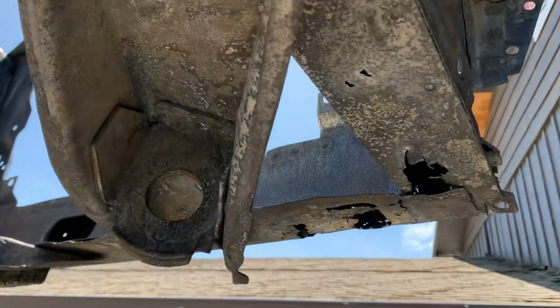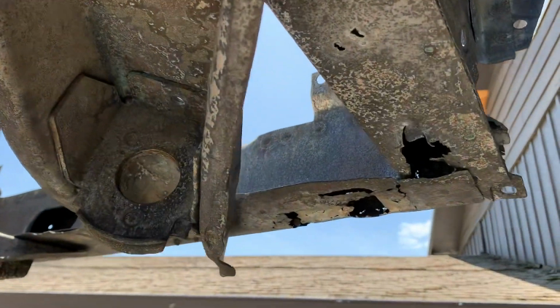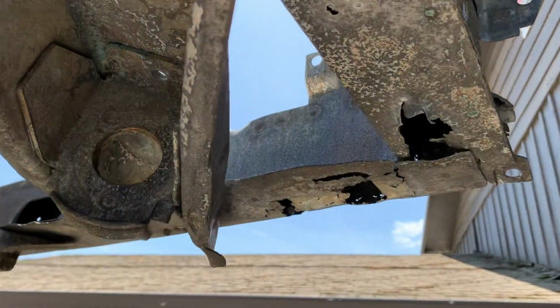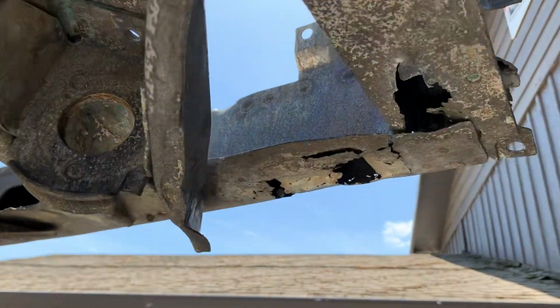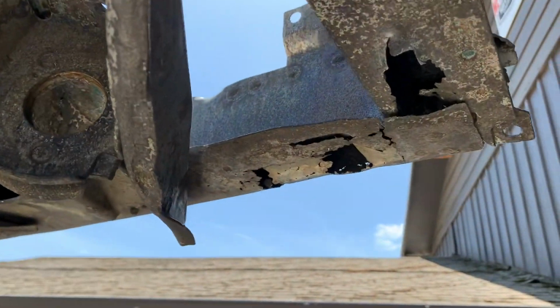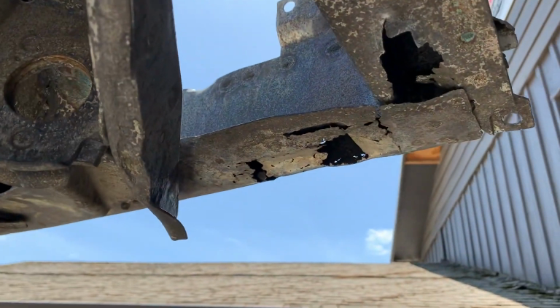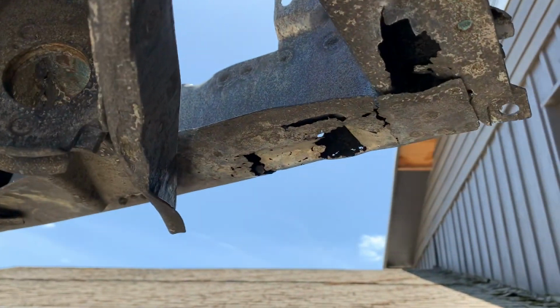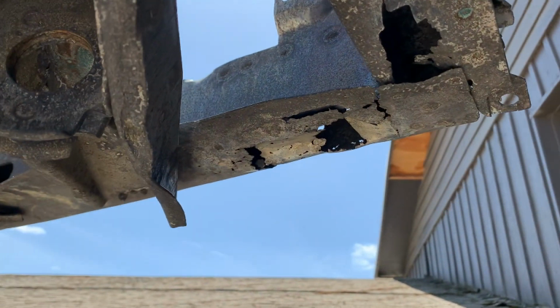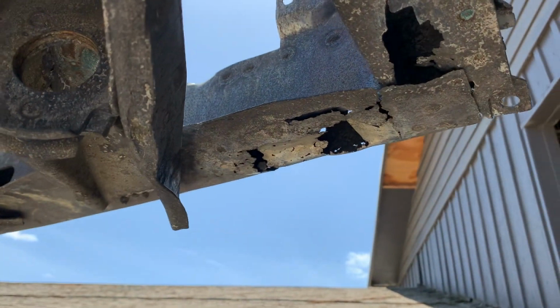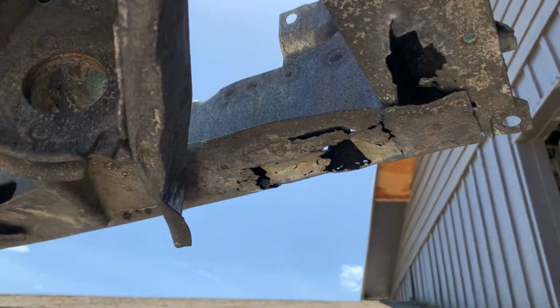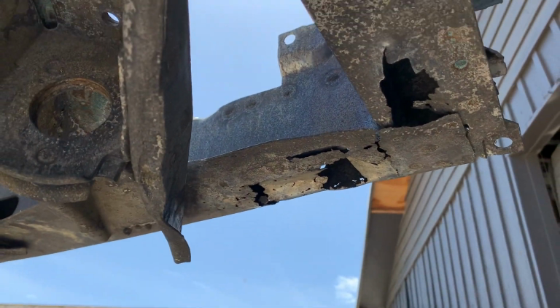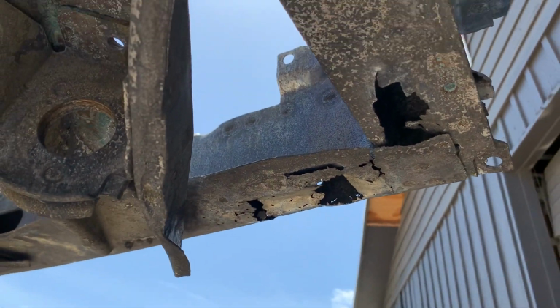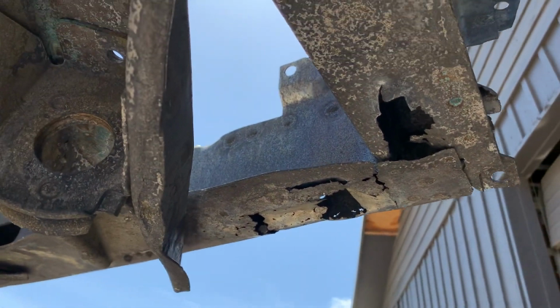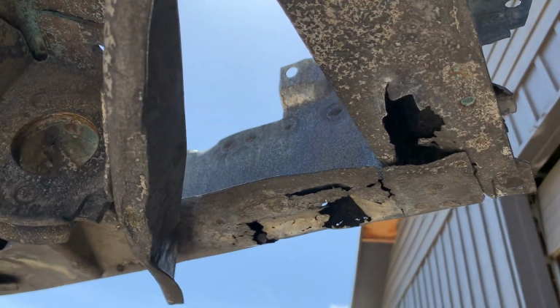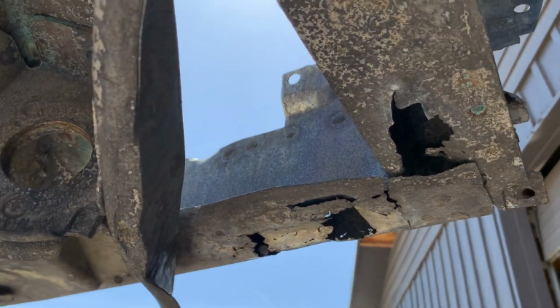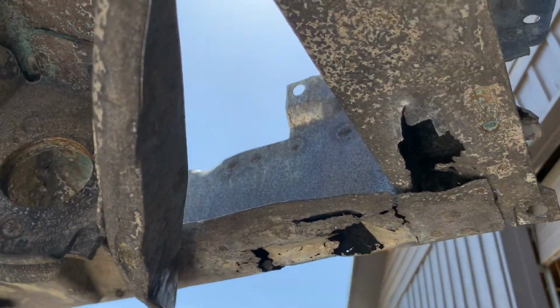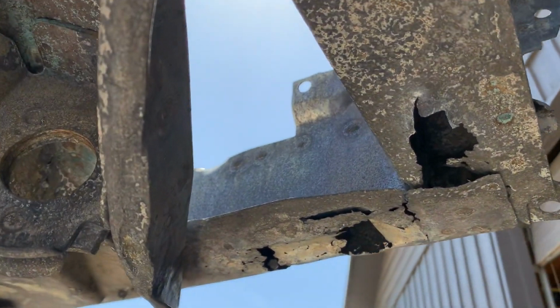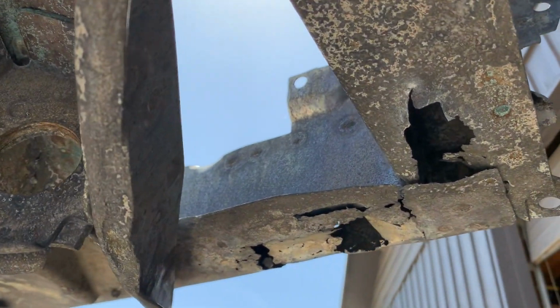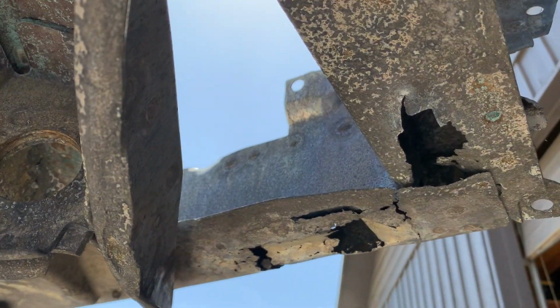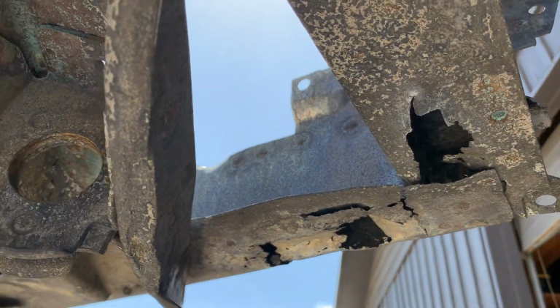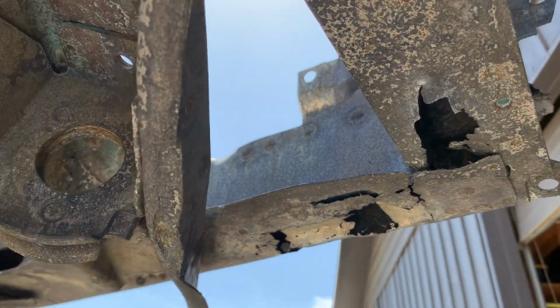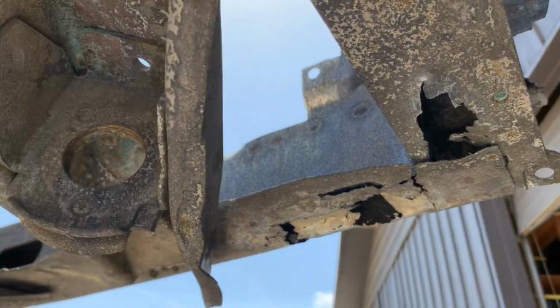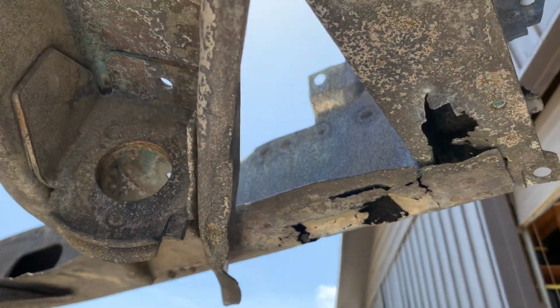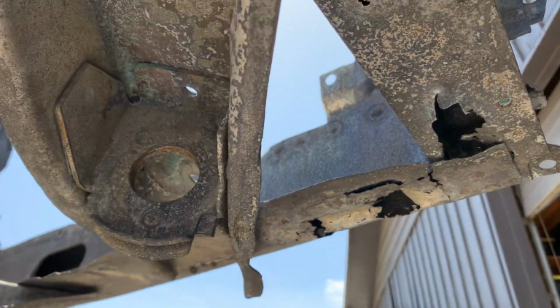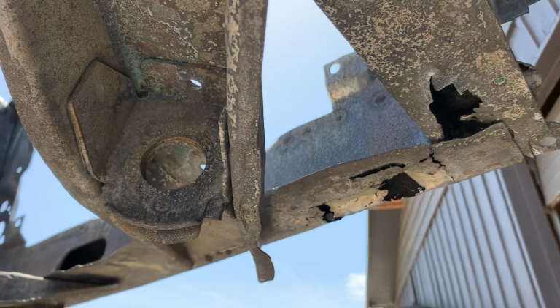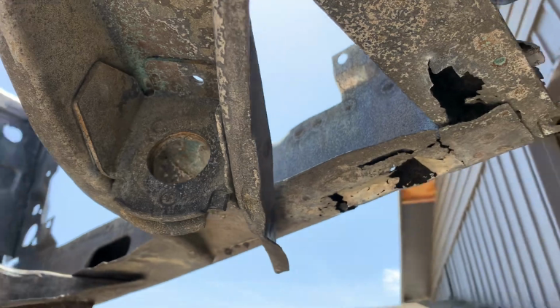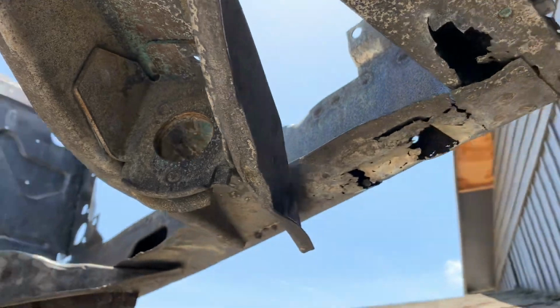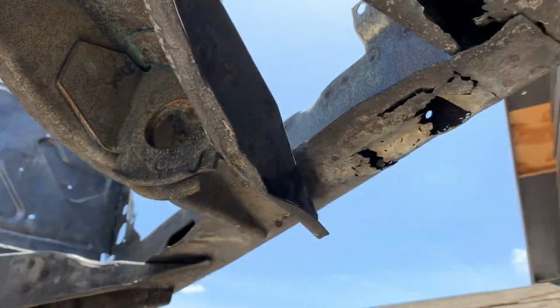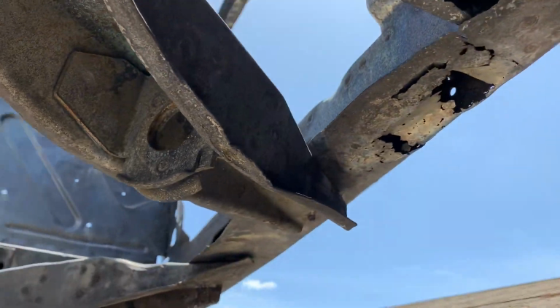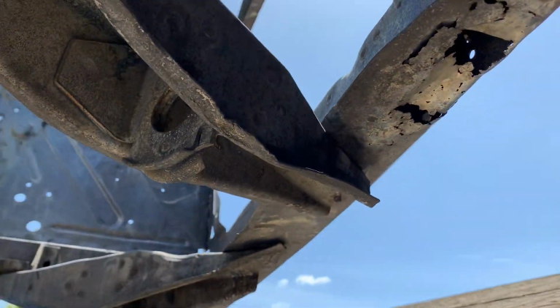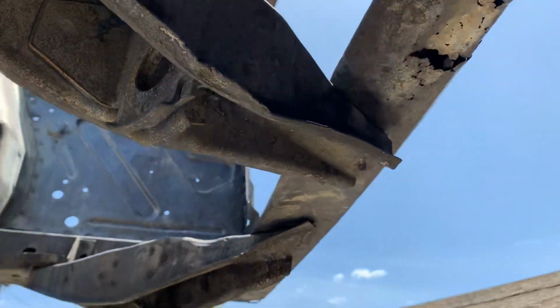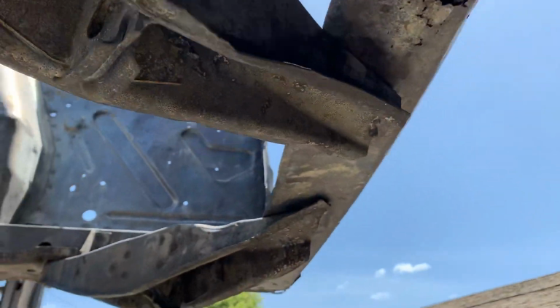You can see right through the frame rail there, and the front cross piece as well.